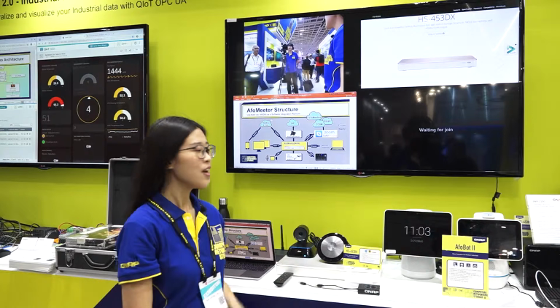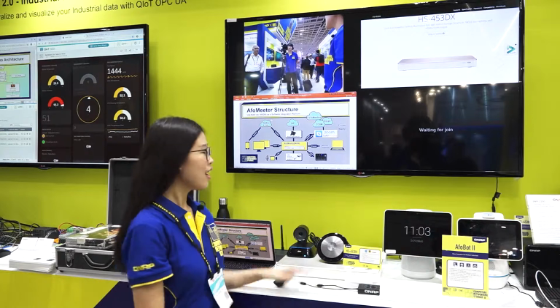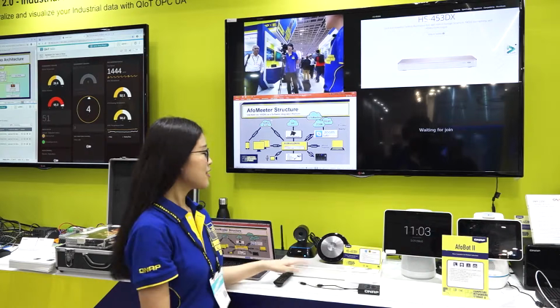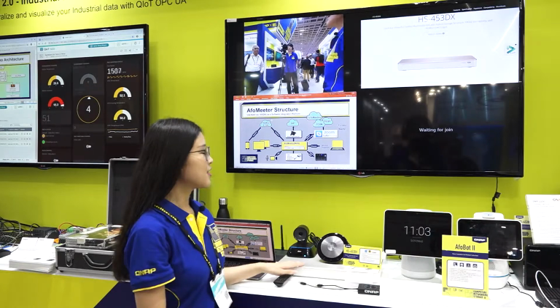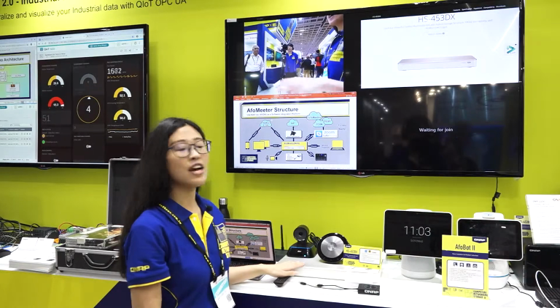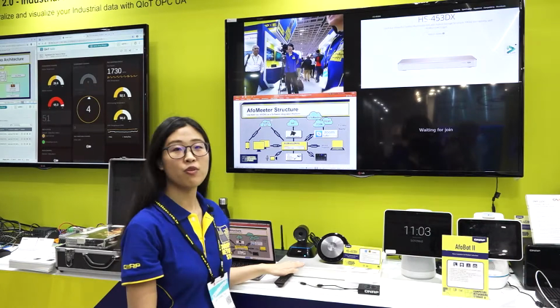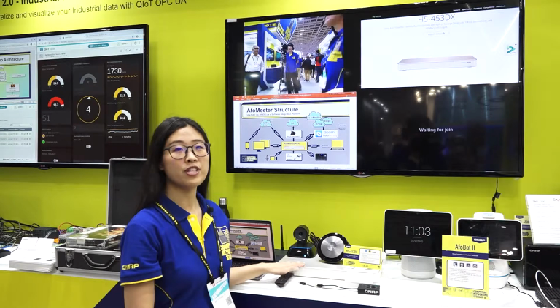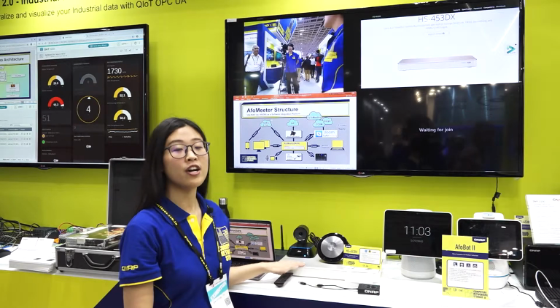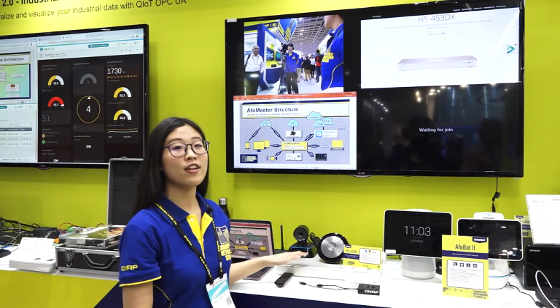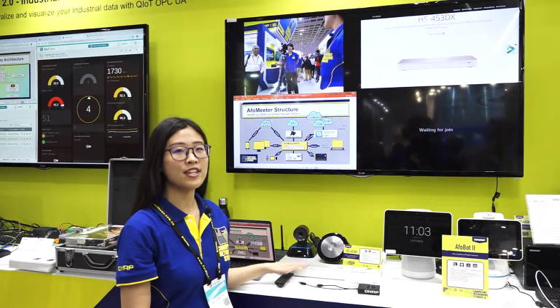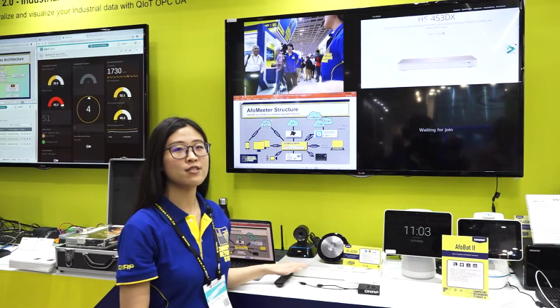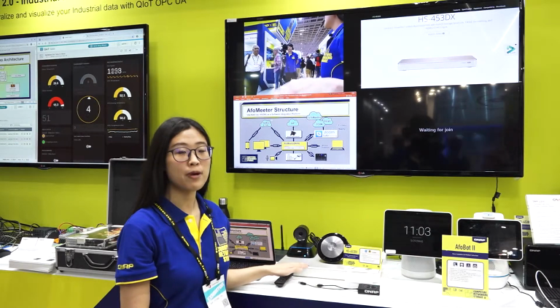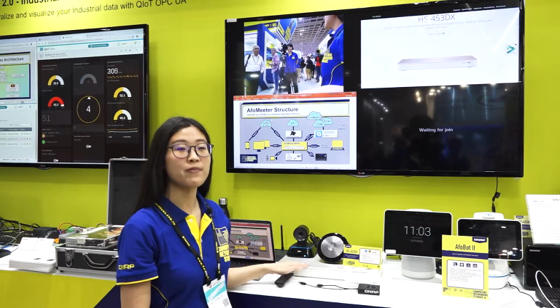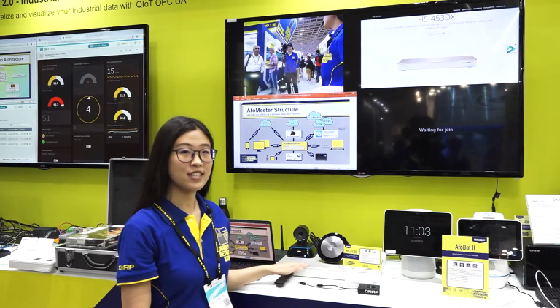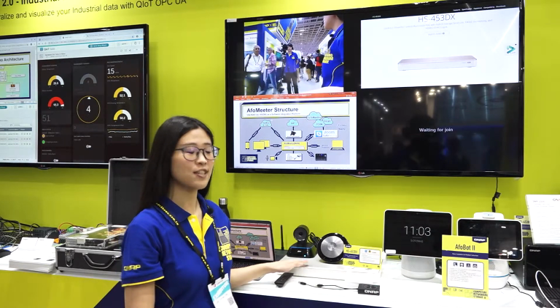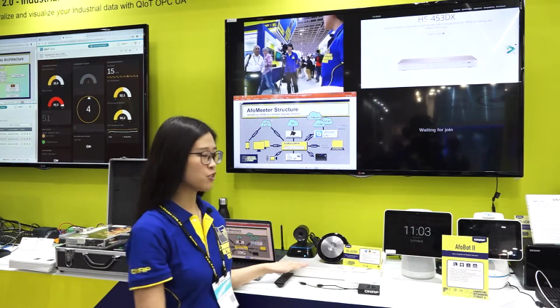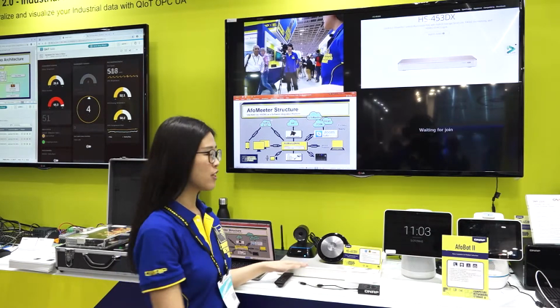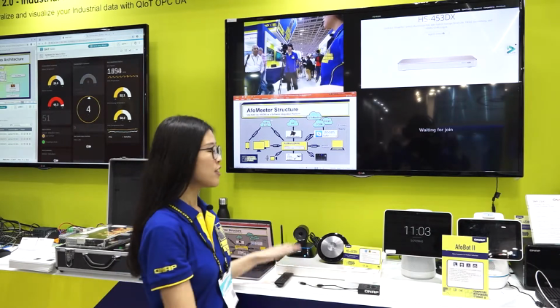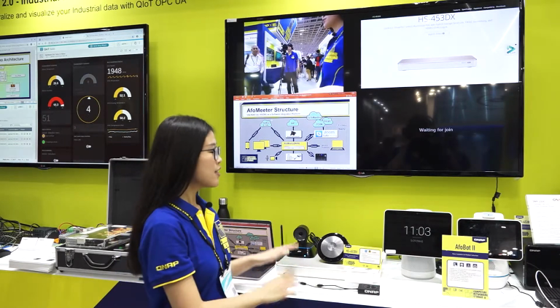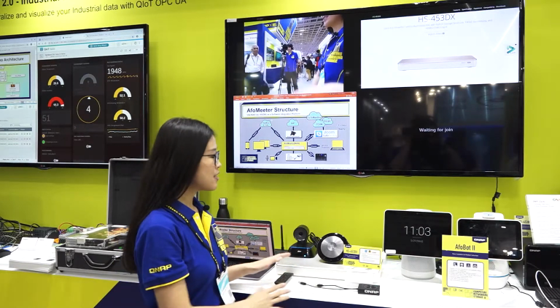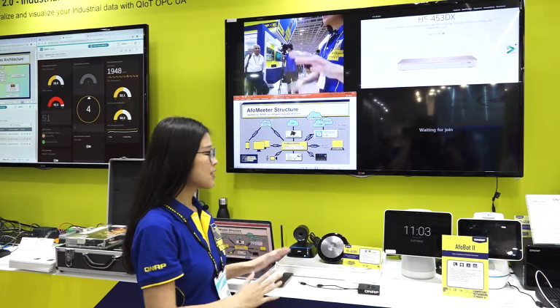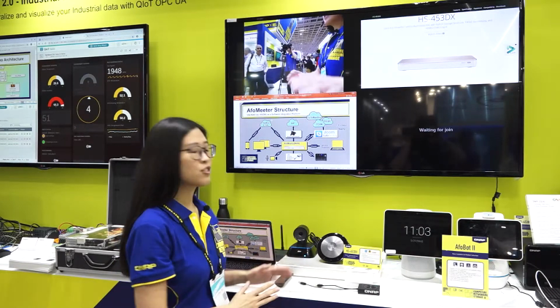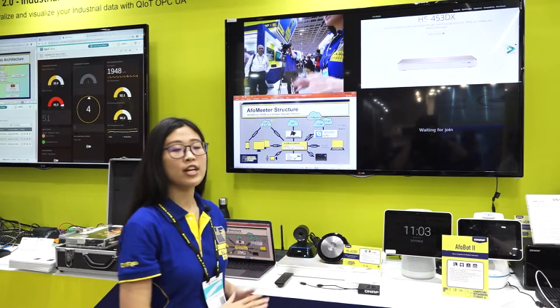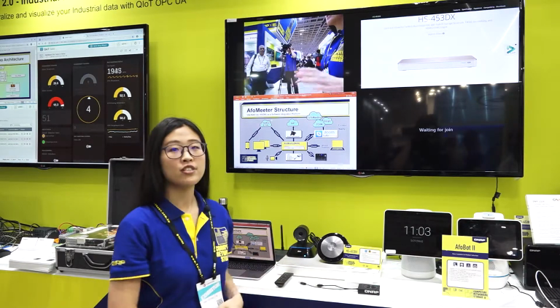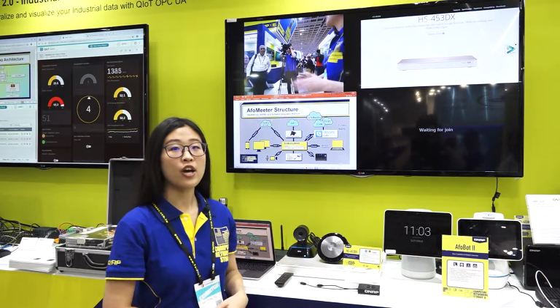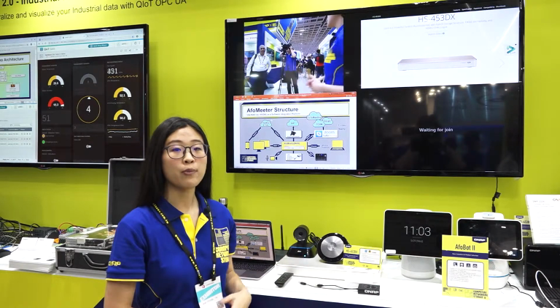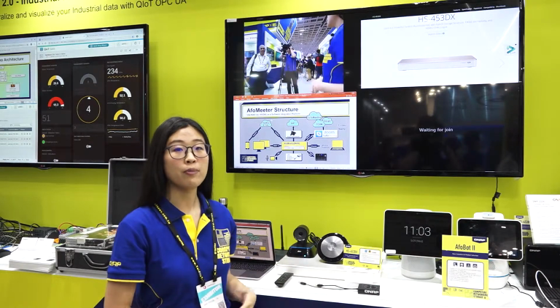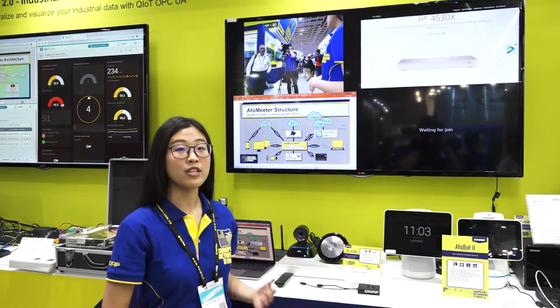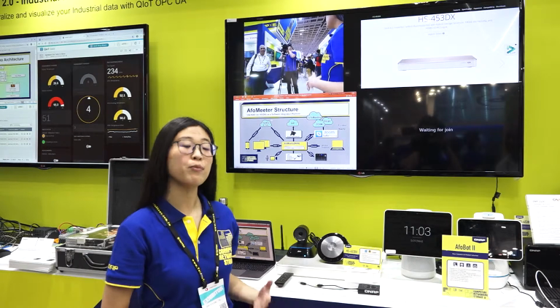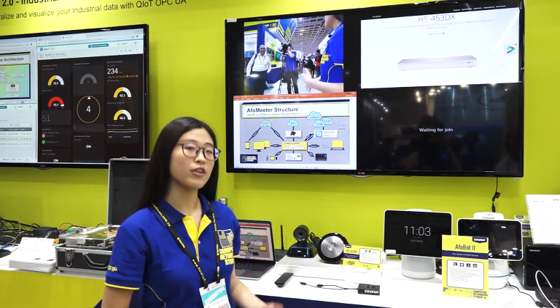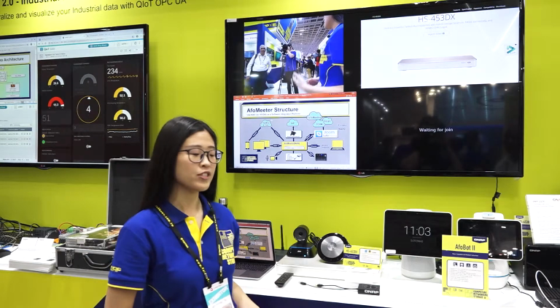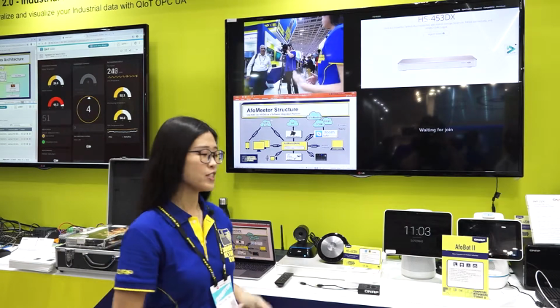Hi, this is AppleMeter, our latest smart meeting solution. This is created to help make meetings more efficient.